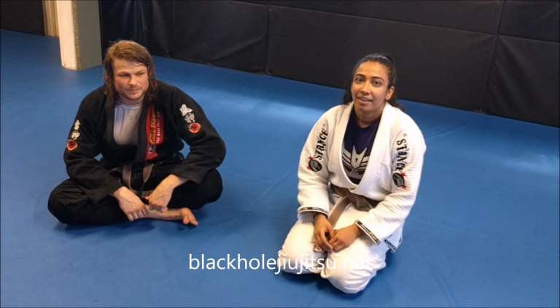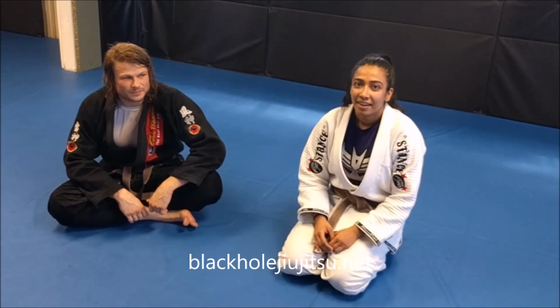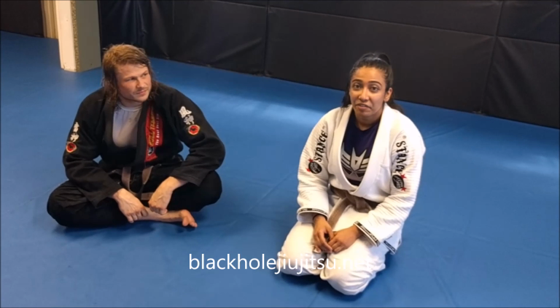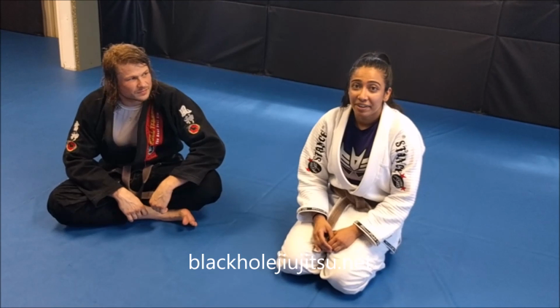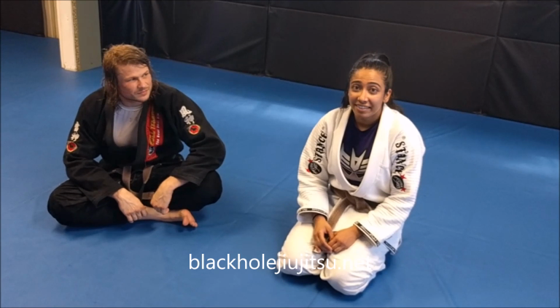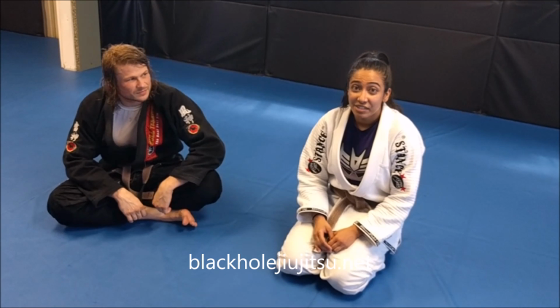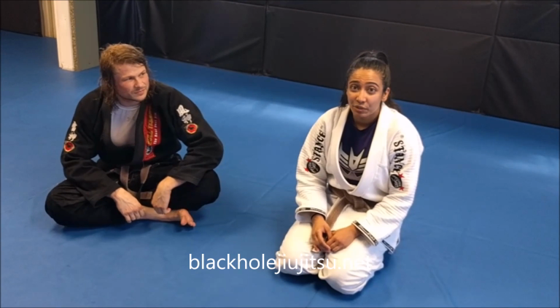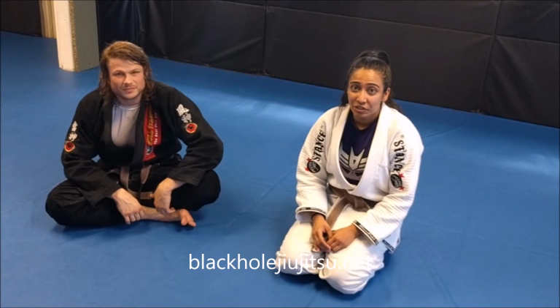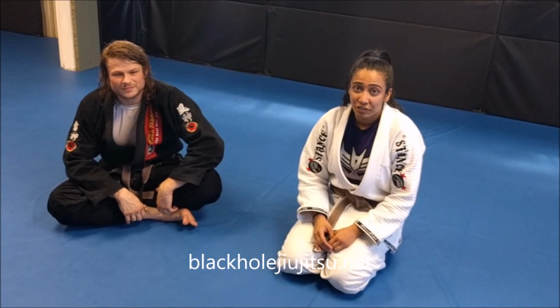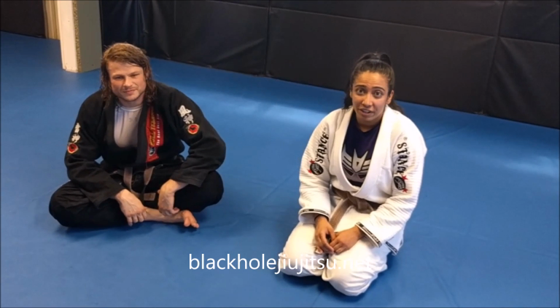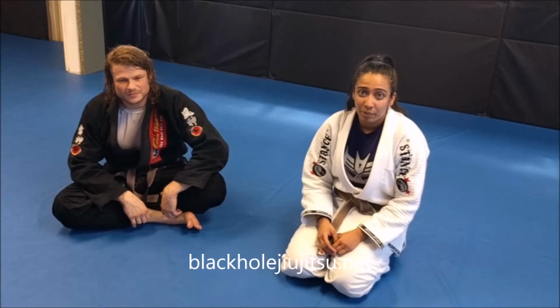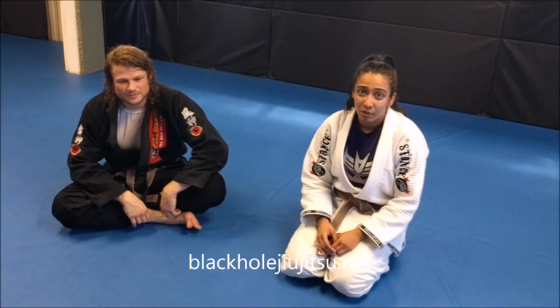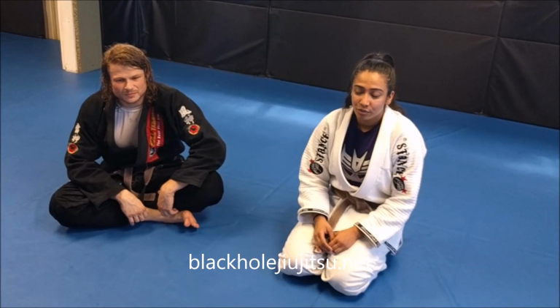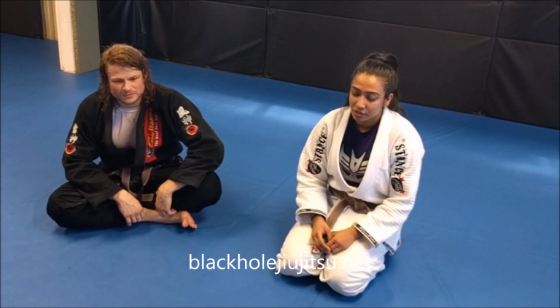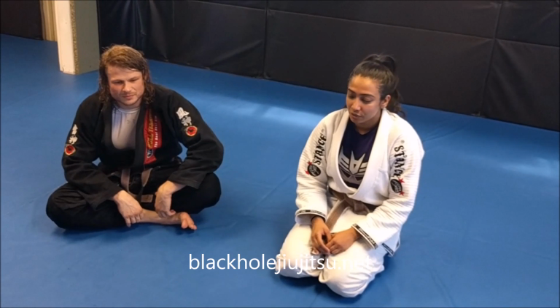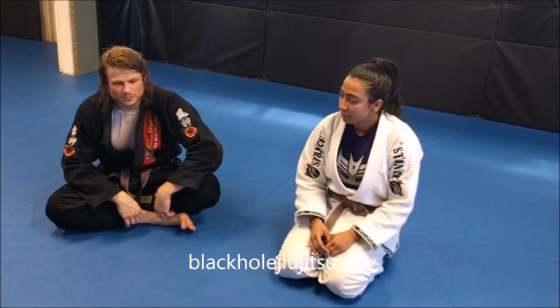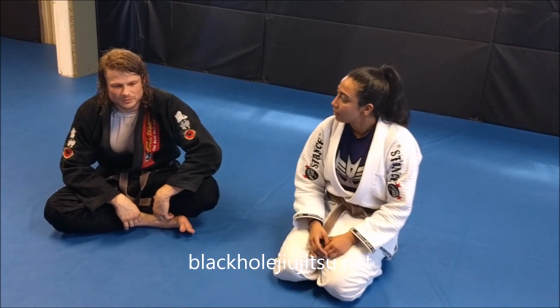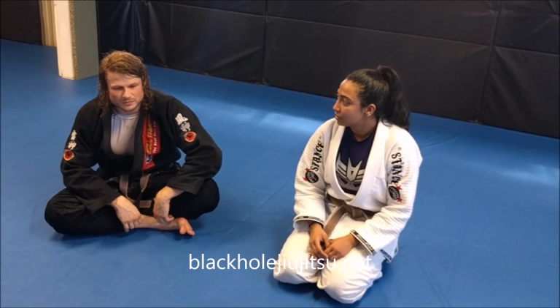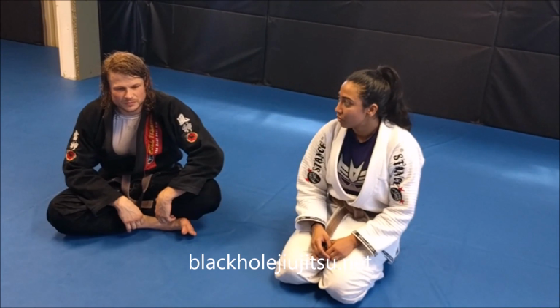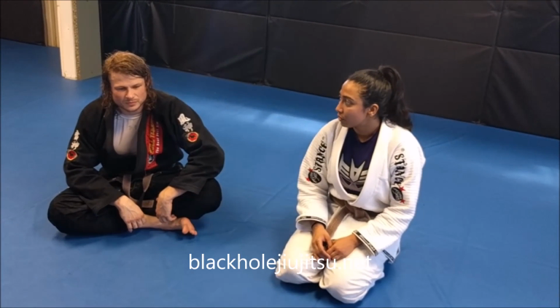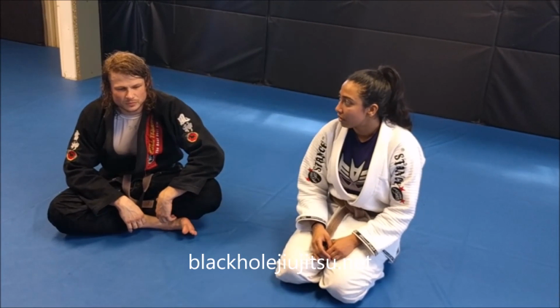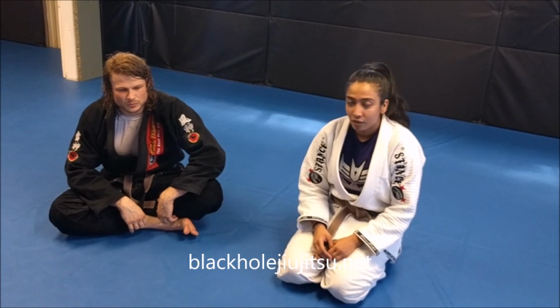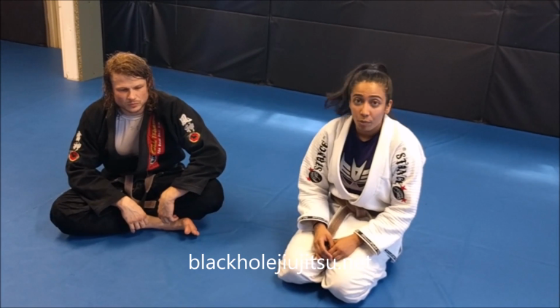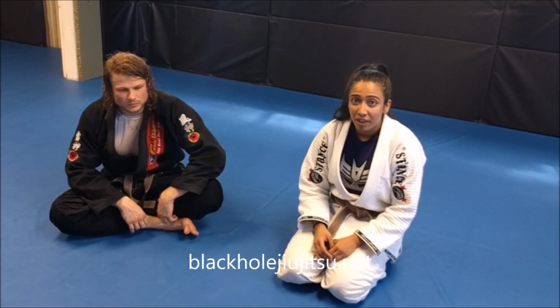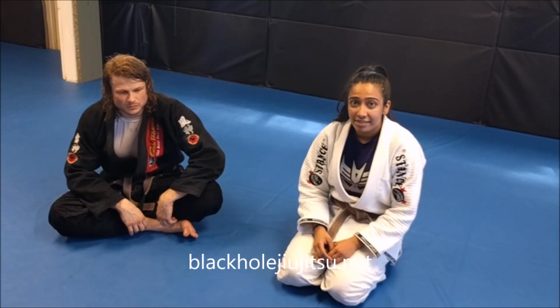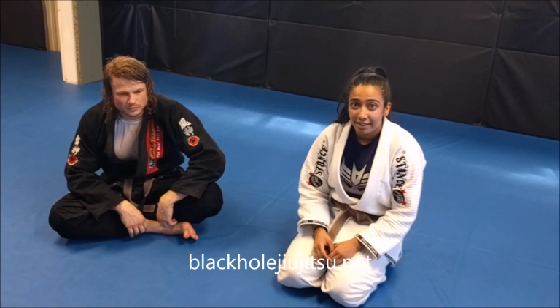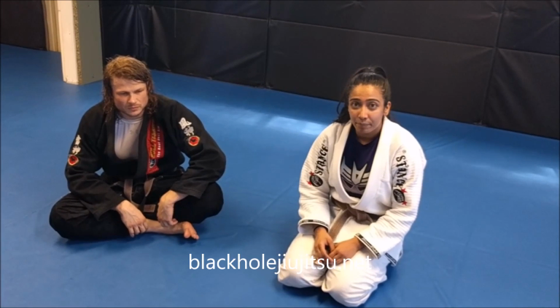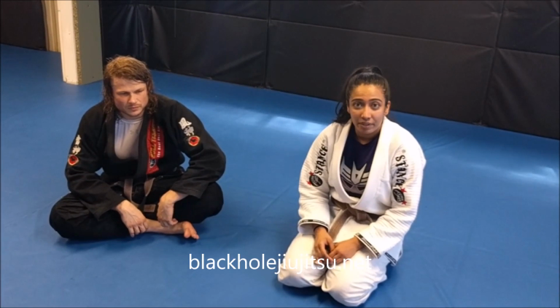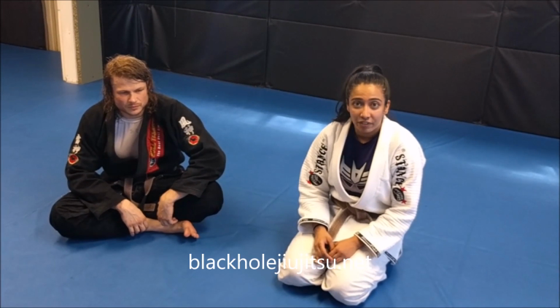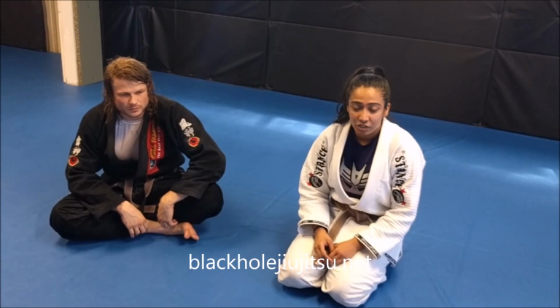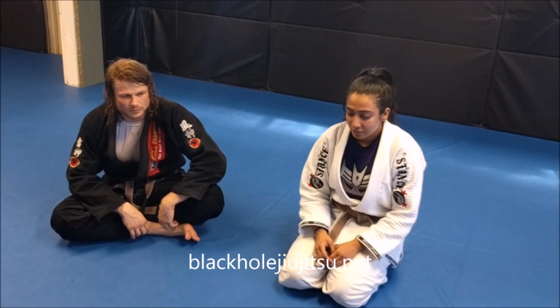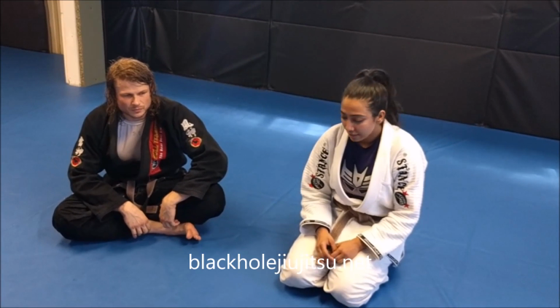Hi everybody, this is Coach Nilofer at Black Hole Jiu Jitsu. I'm going to show an omoplata setup and finish today.